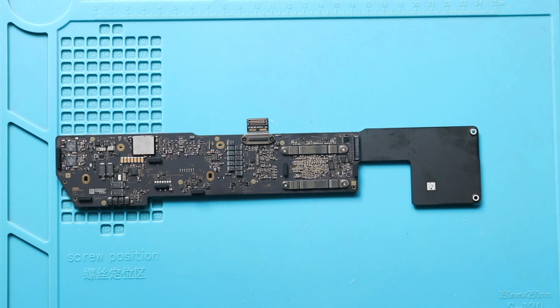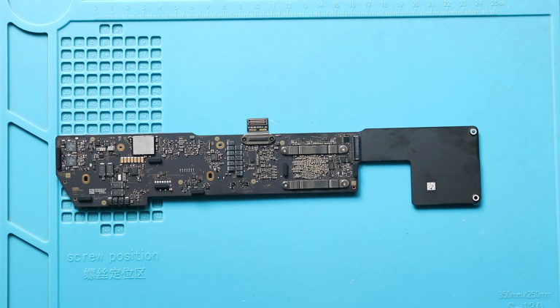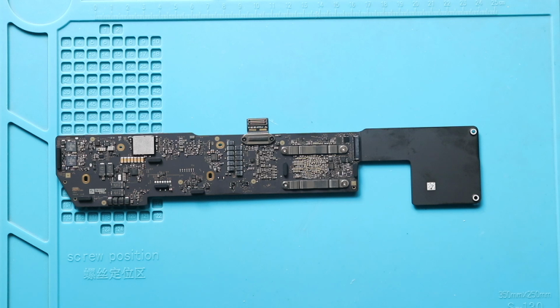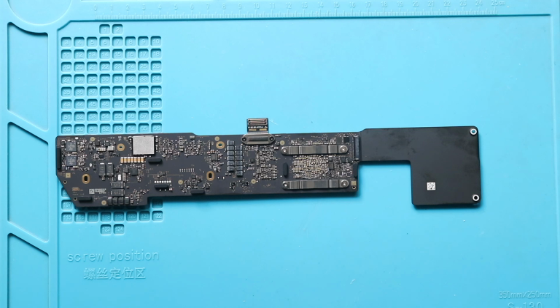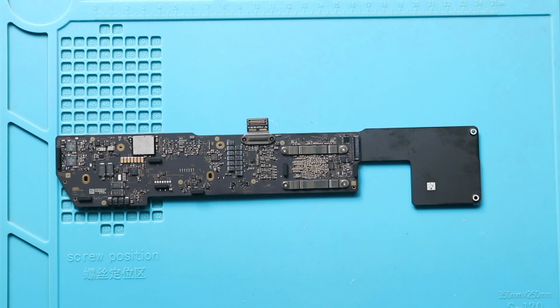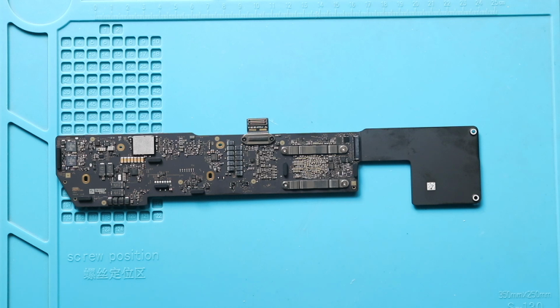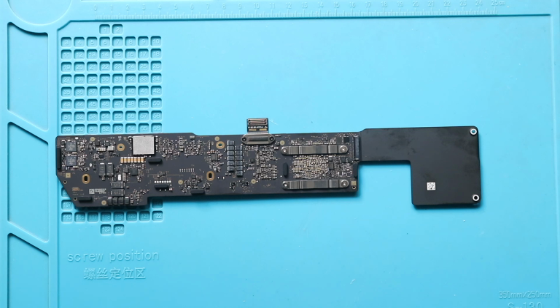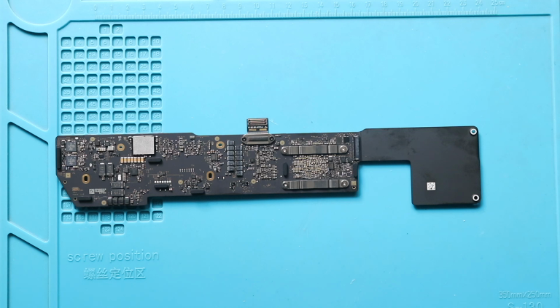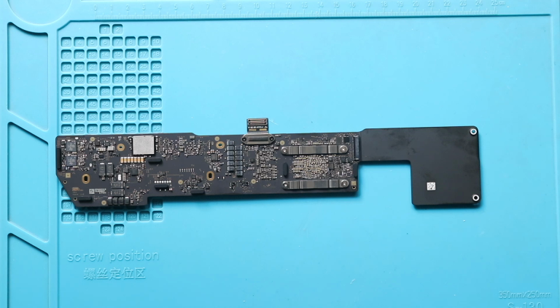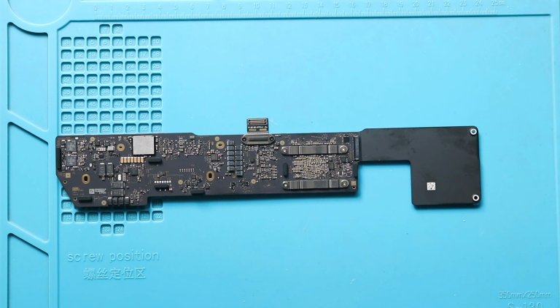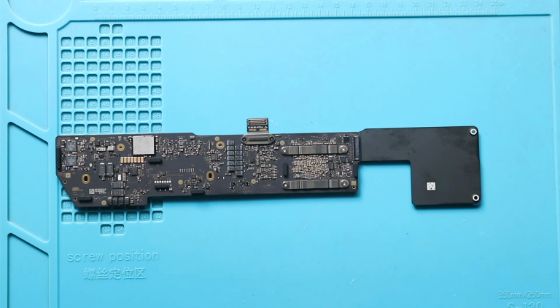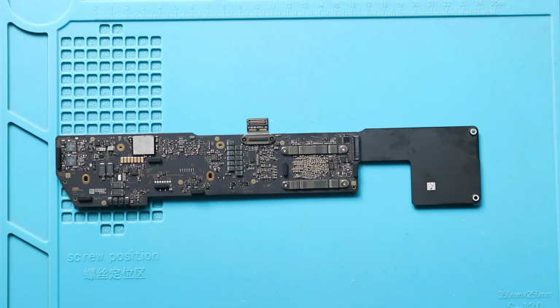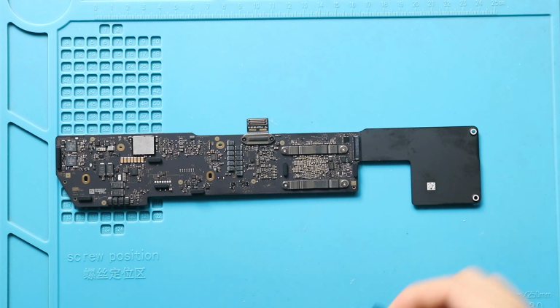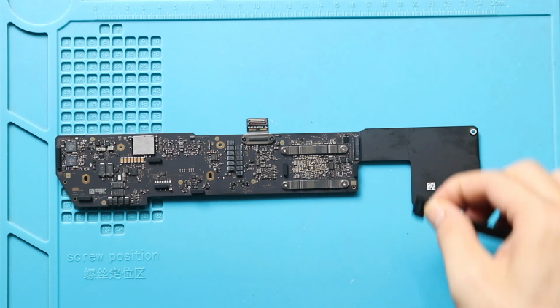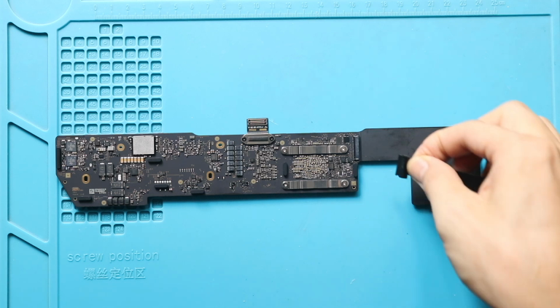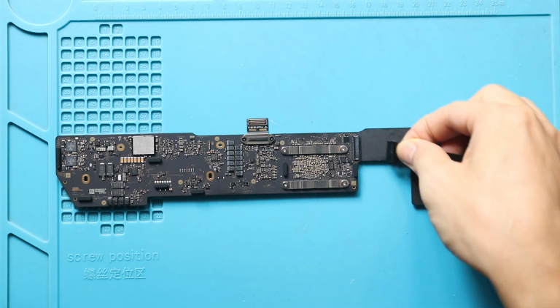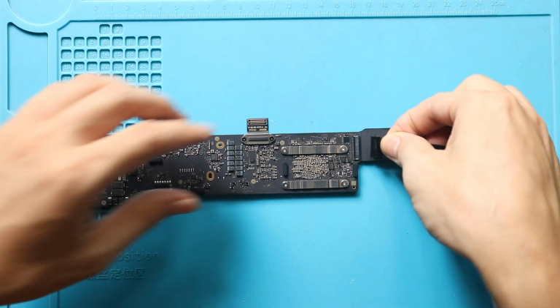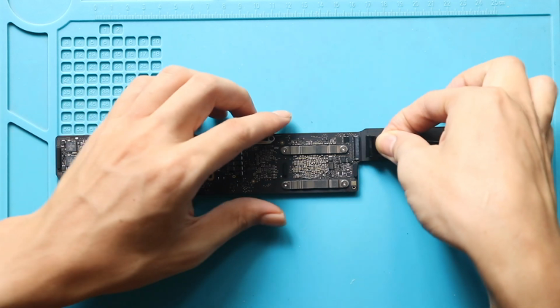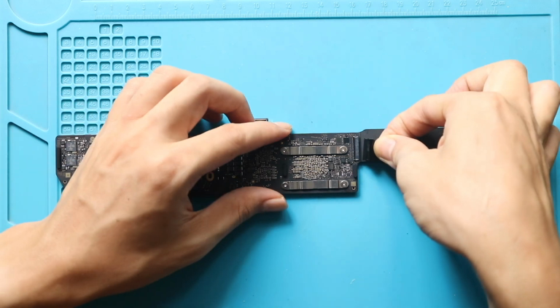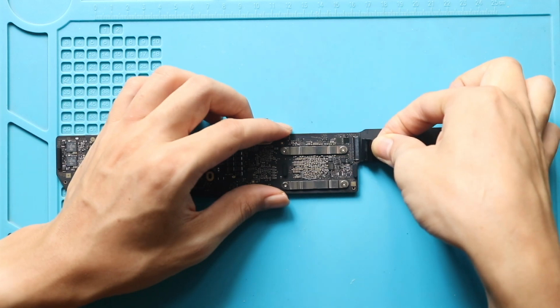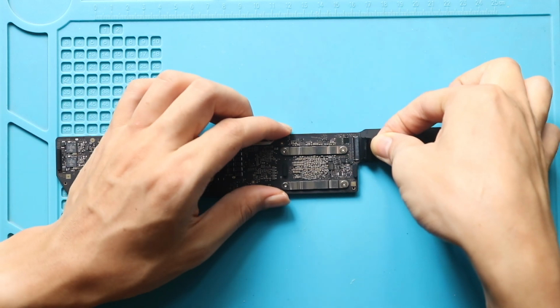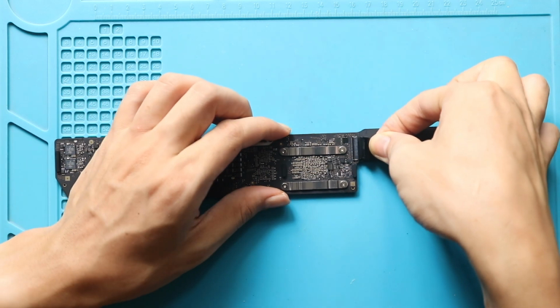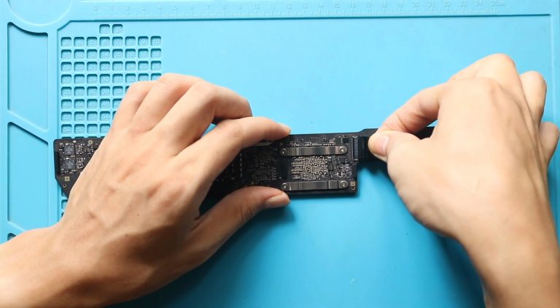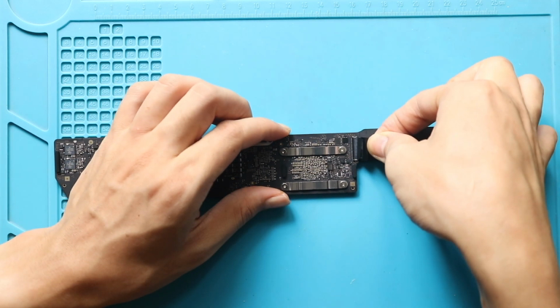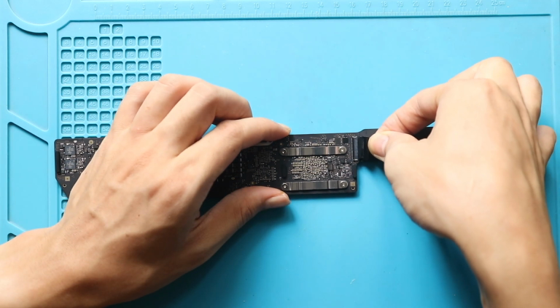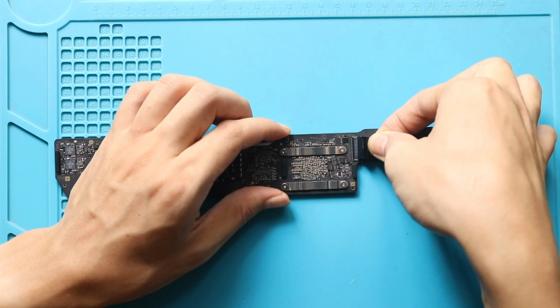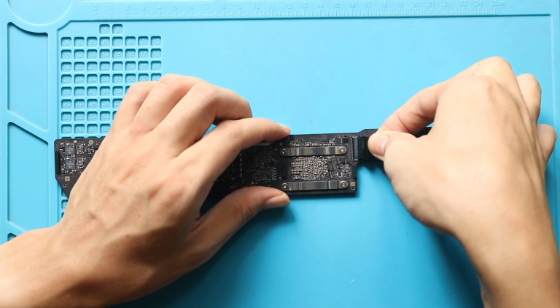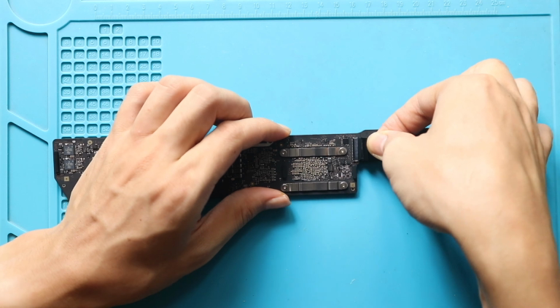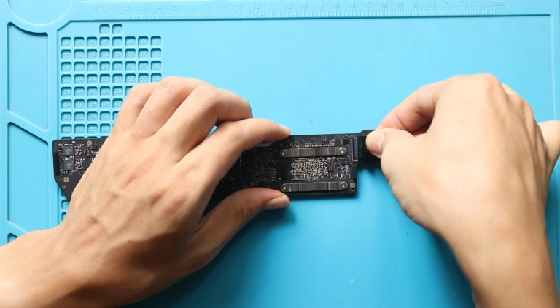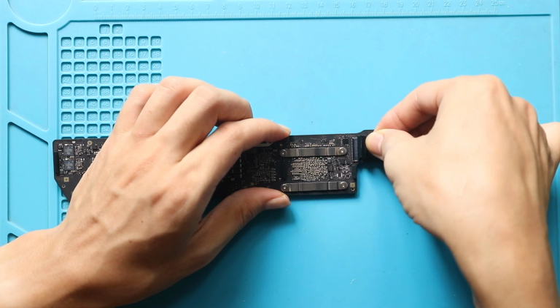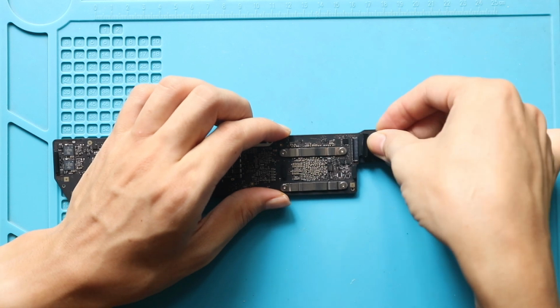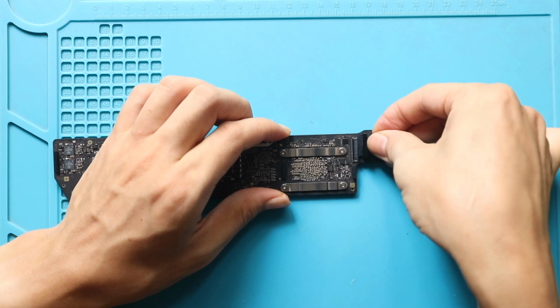Next, place and secure the new audio flex cable to the board. Gently slide in the cable and secure the lever.